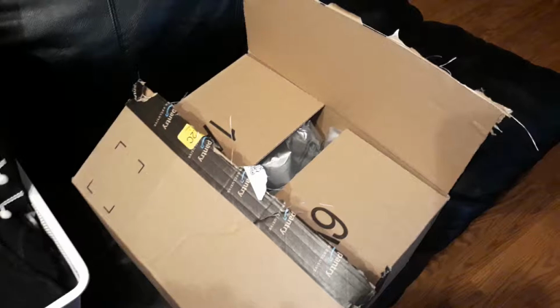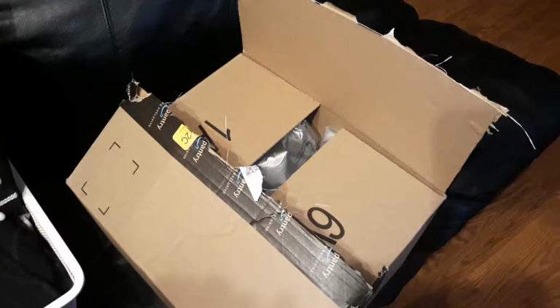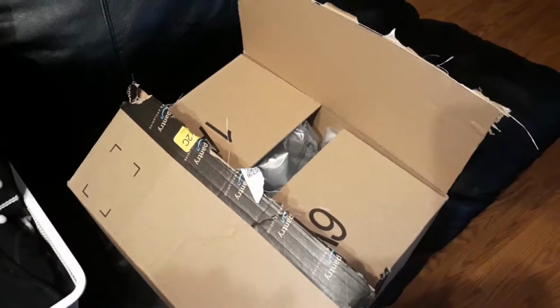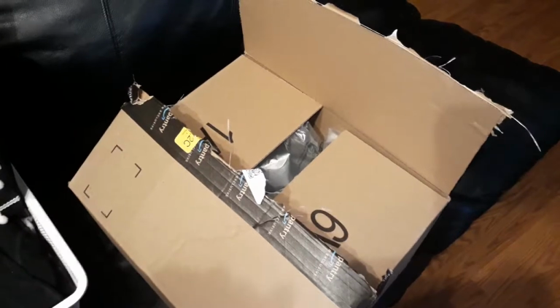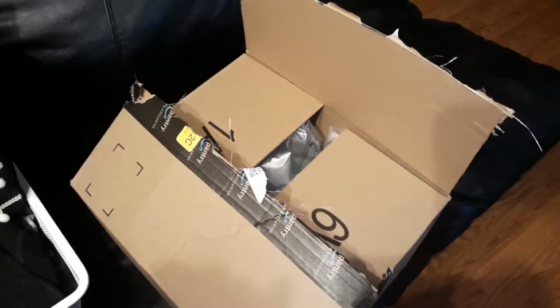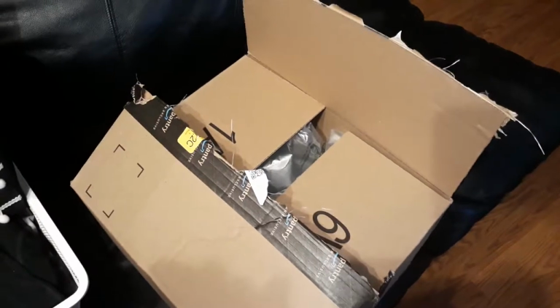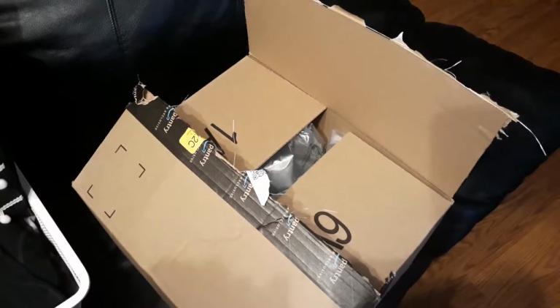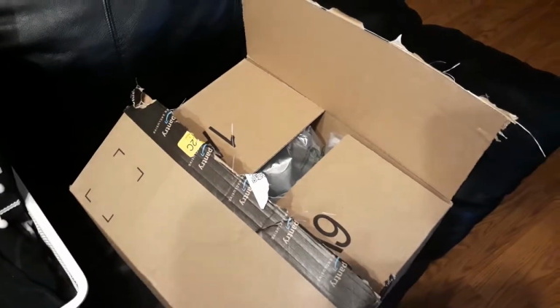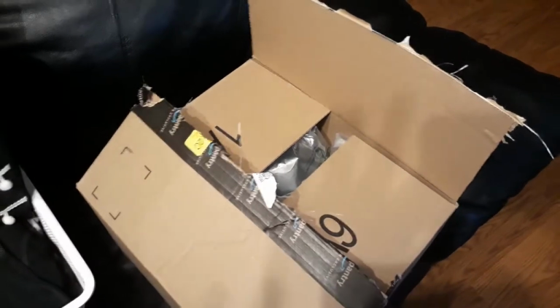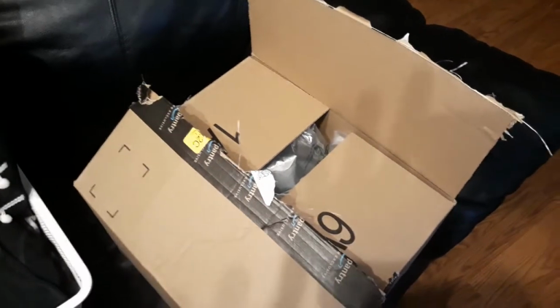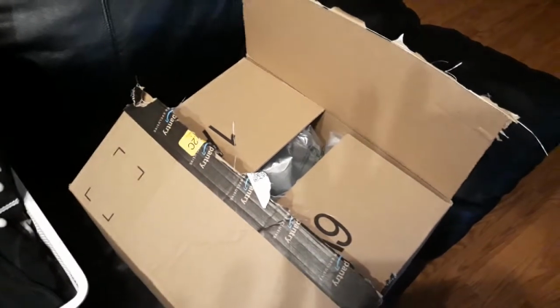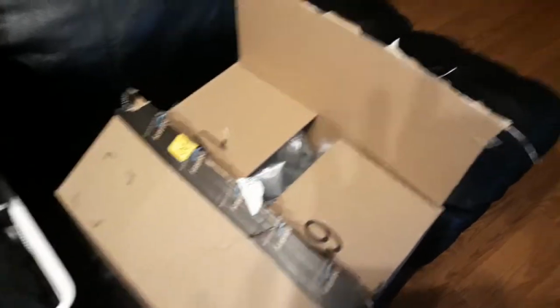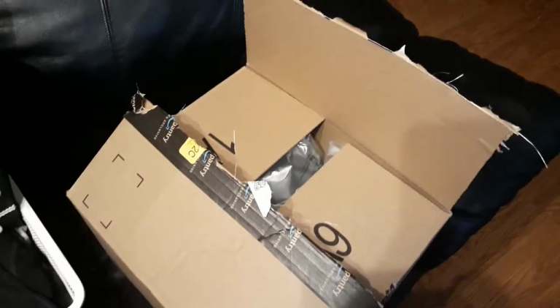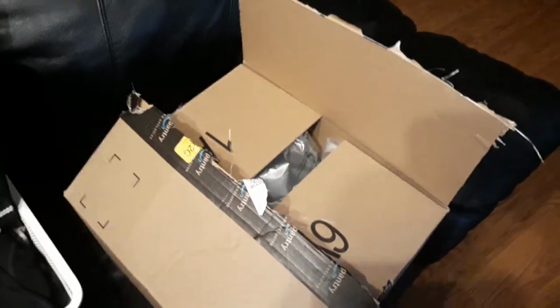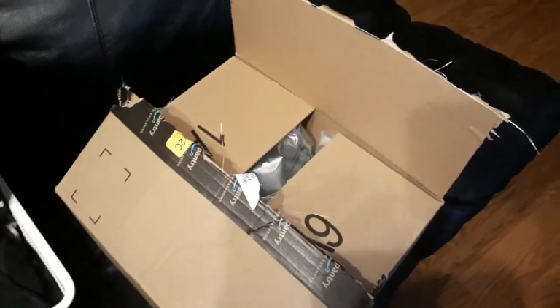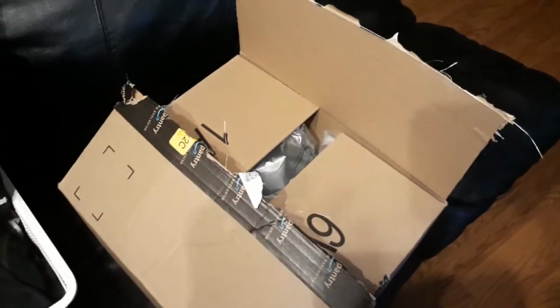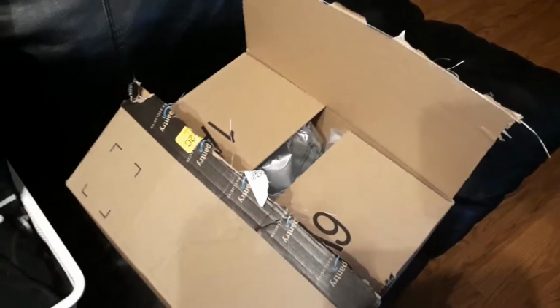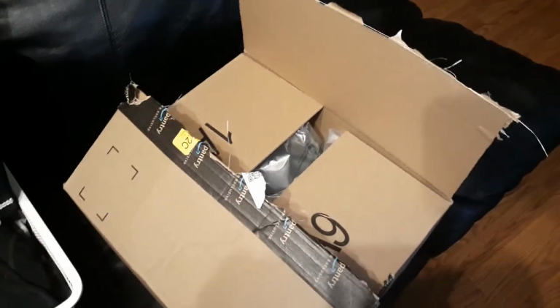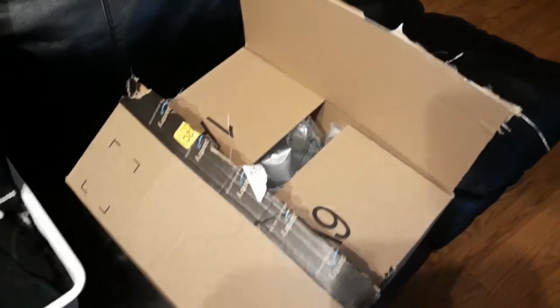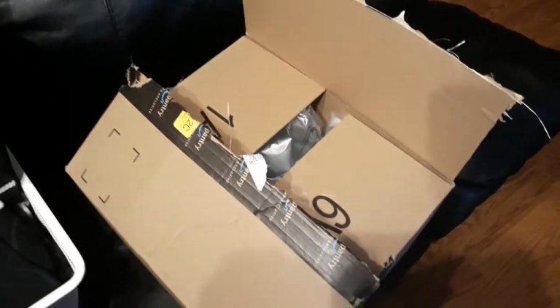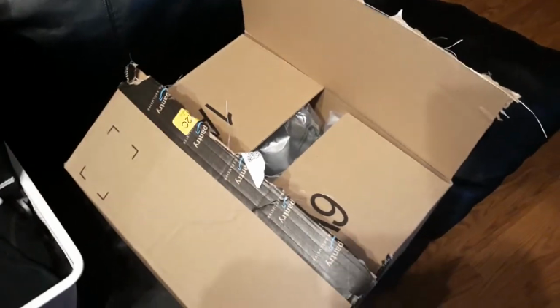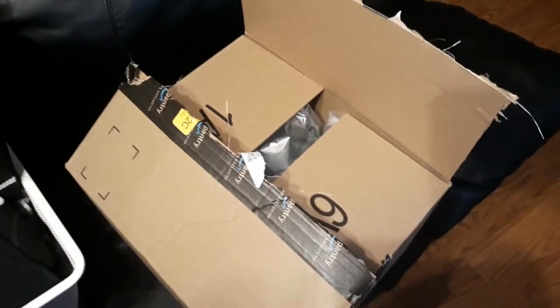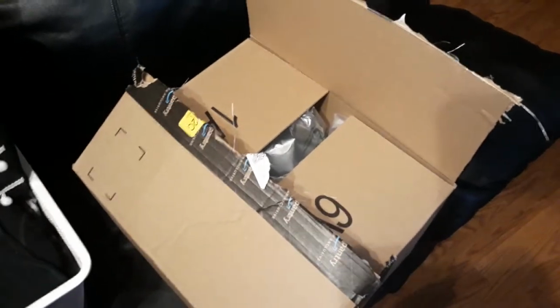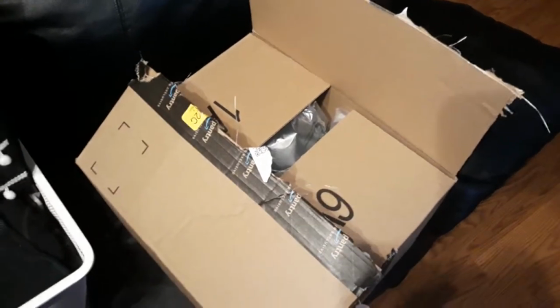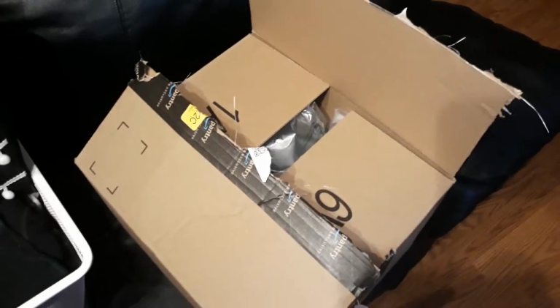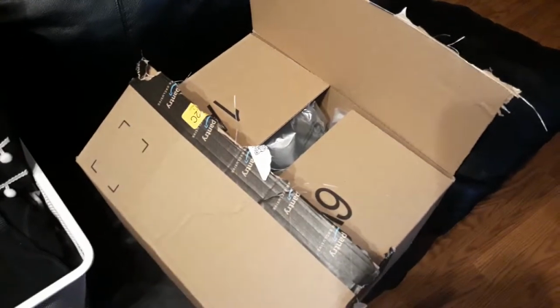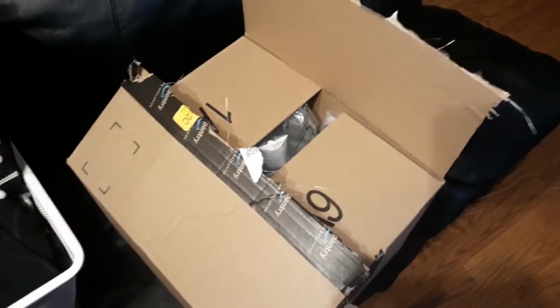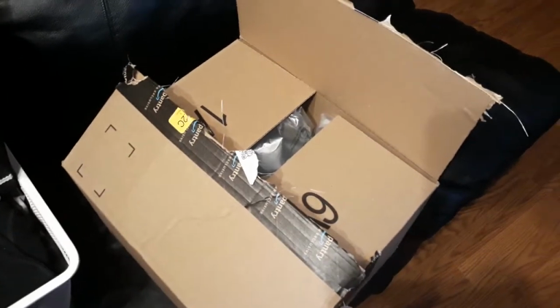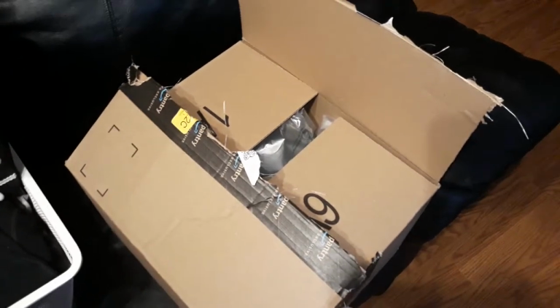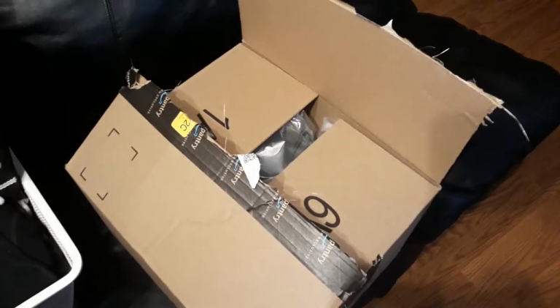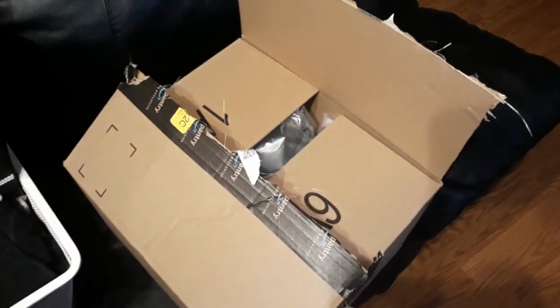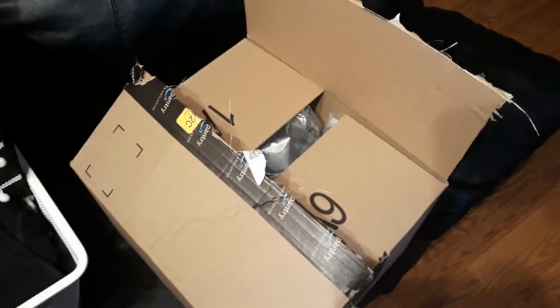Welcome back to the channel. Today I have an Amazon Prime haul.